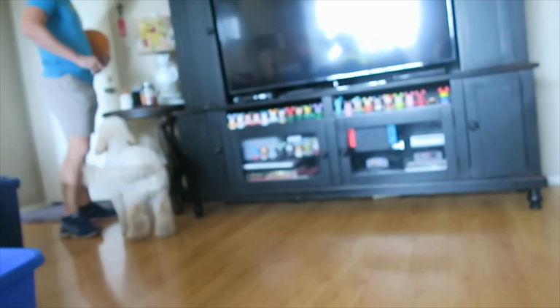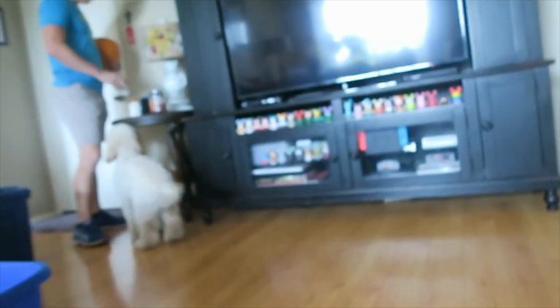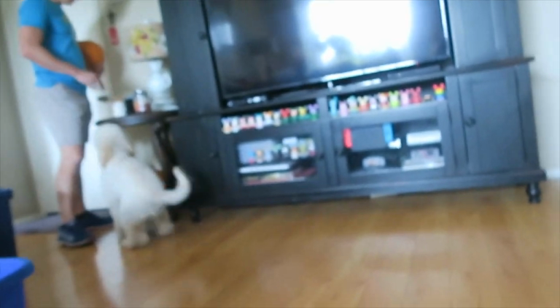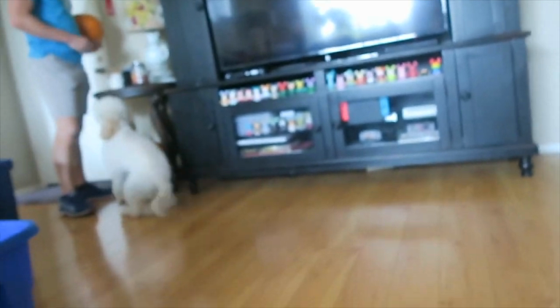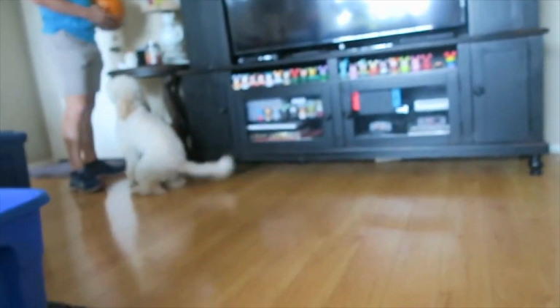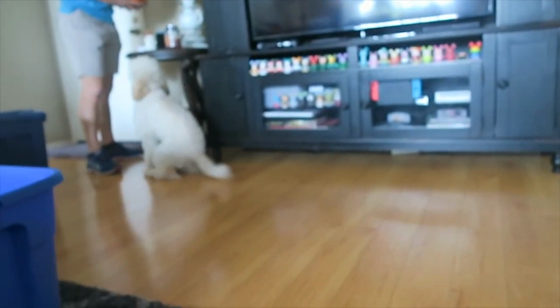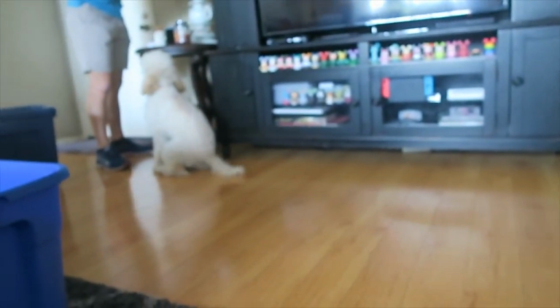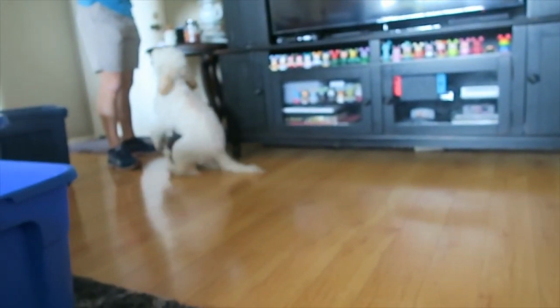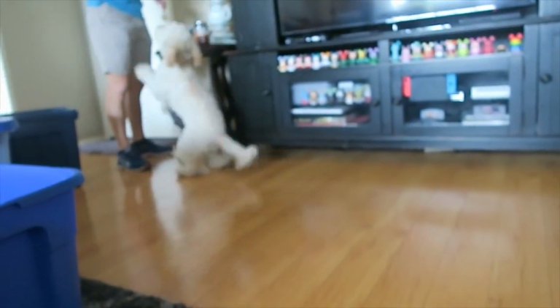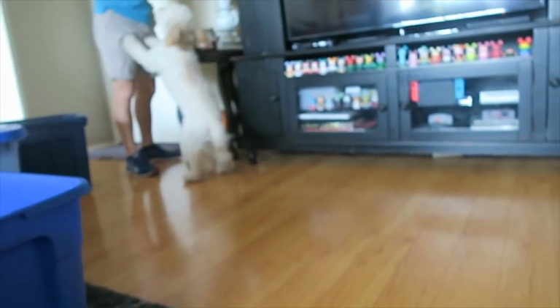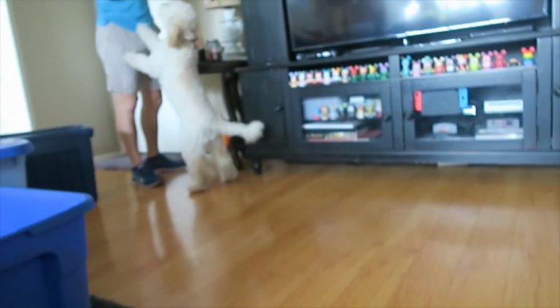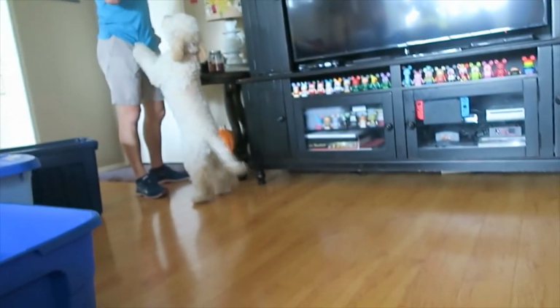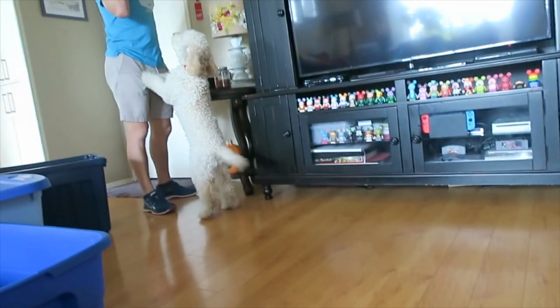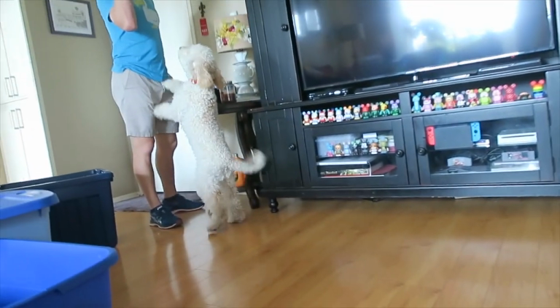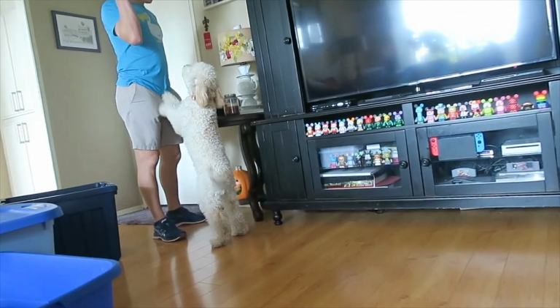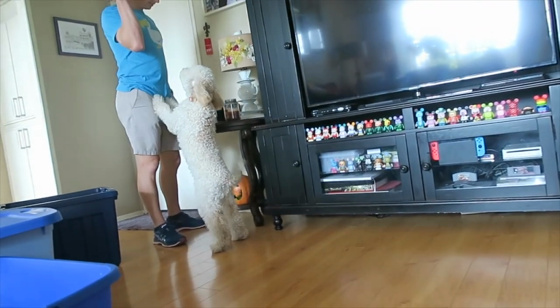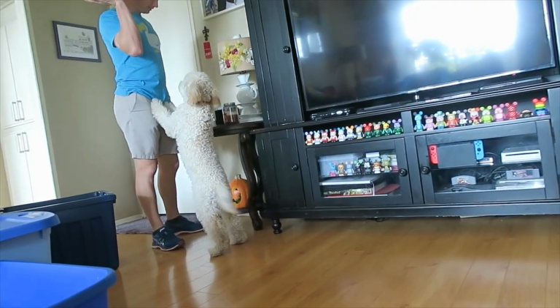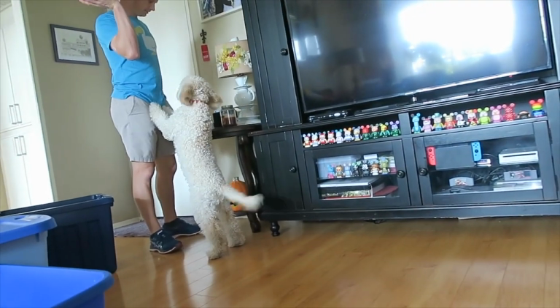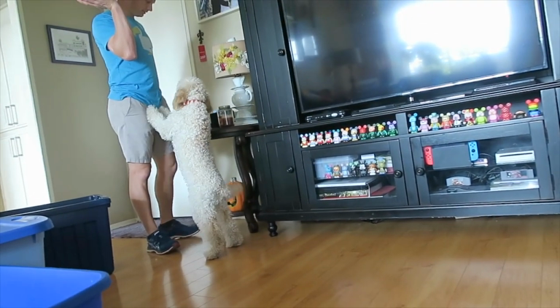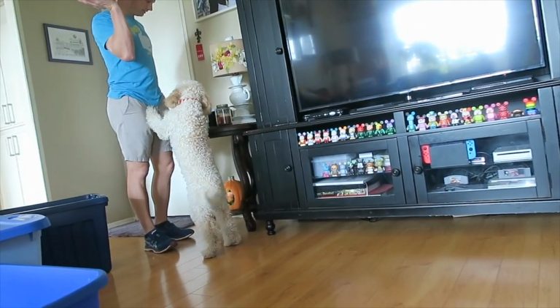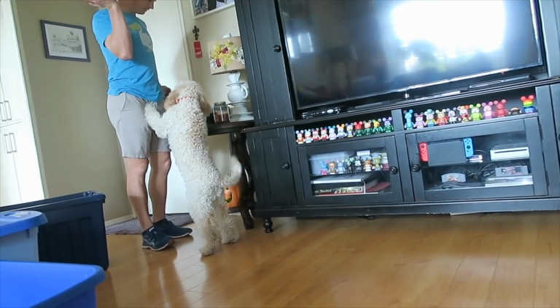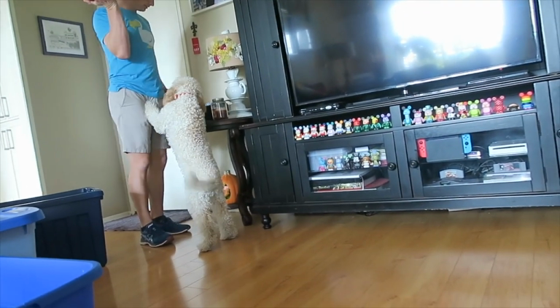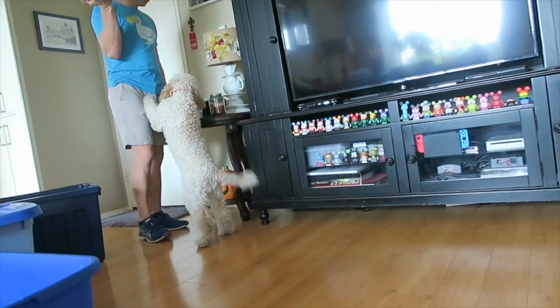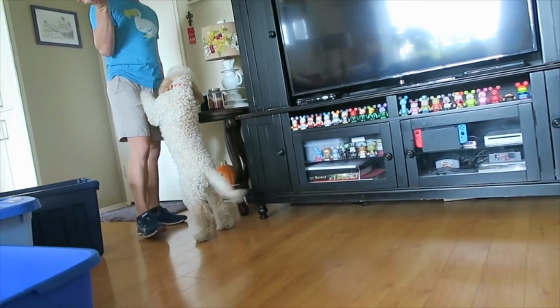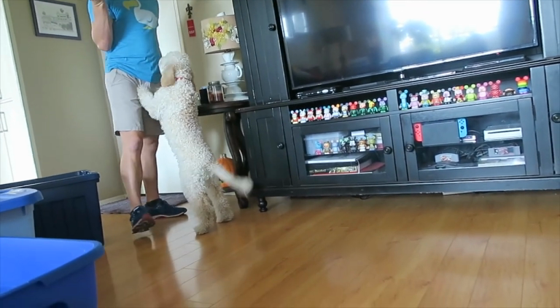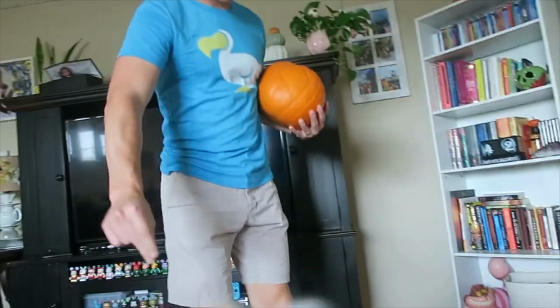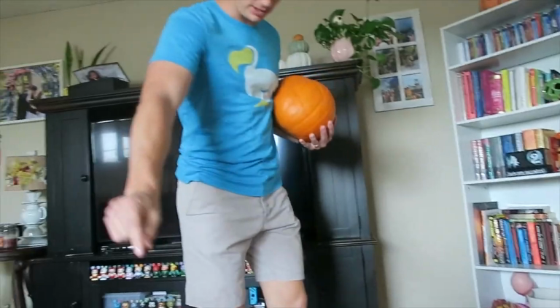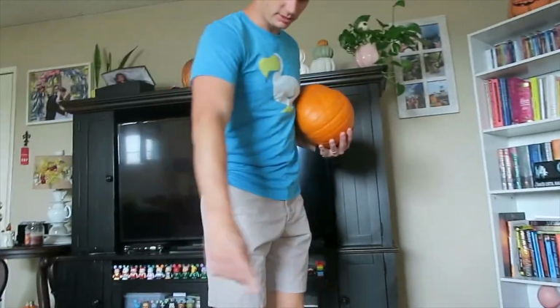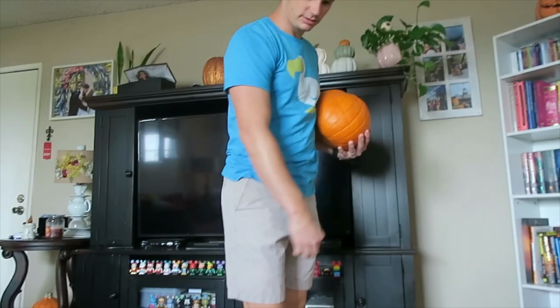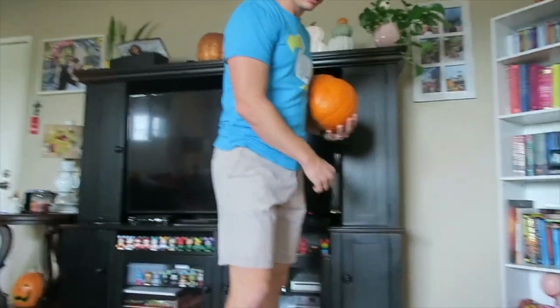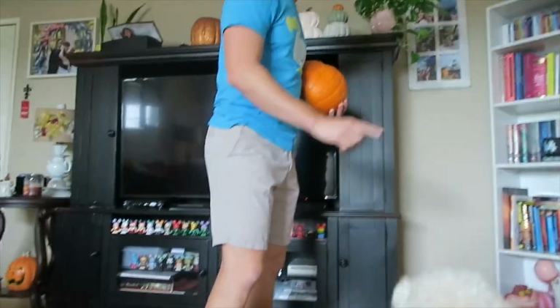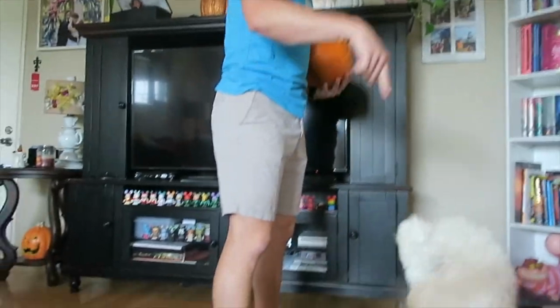Ludo, today is a very important day. Today you learn what a pumpkin is. Come here. Sit.